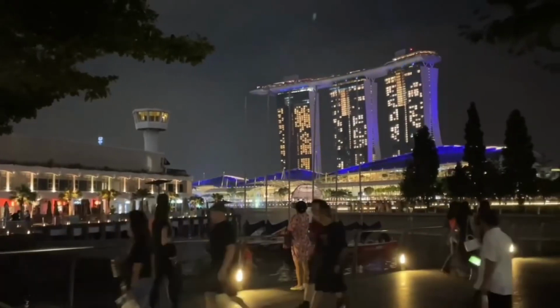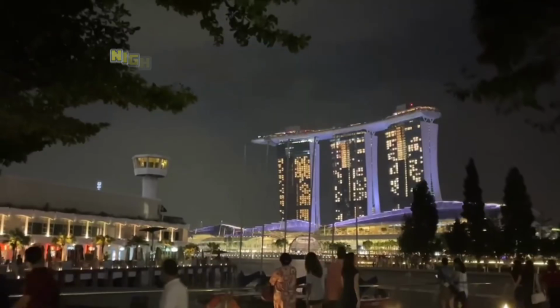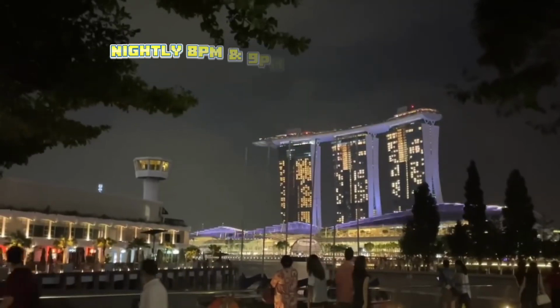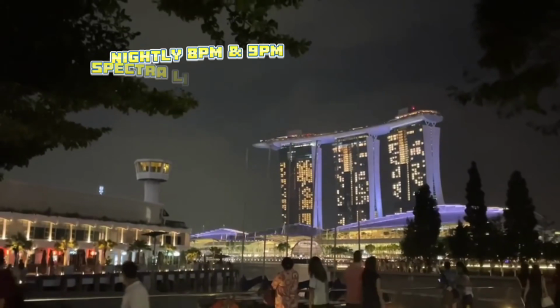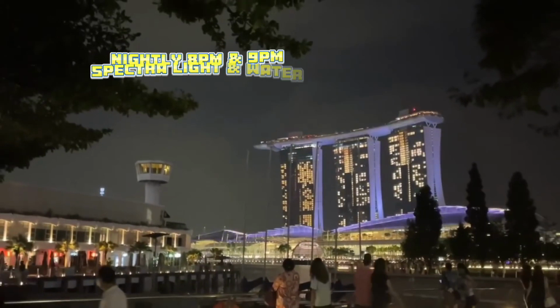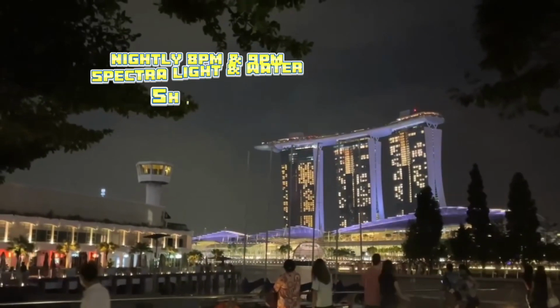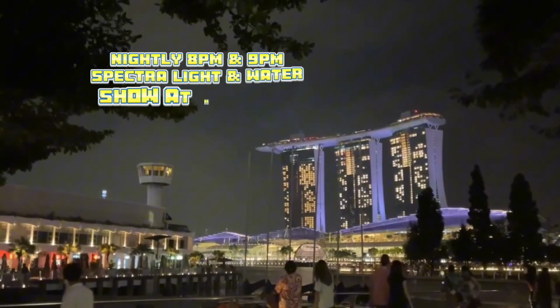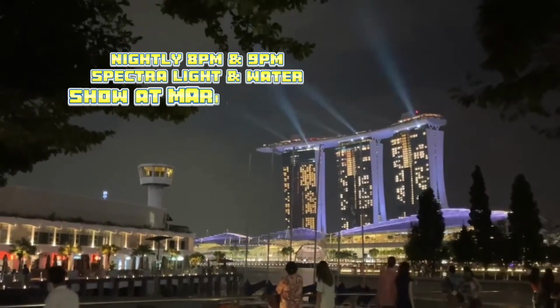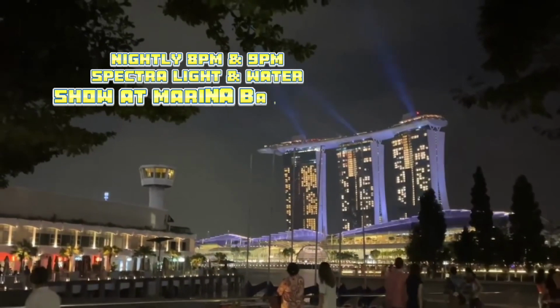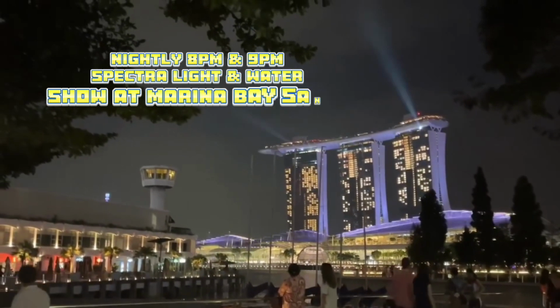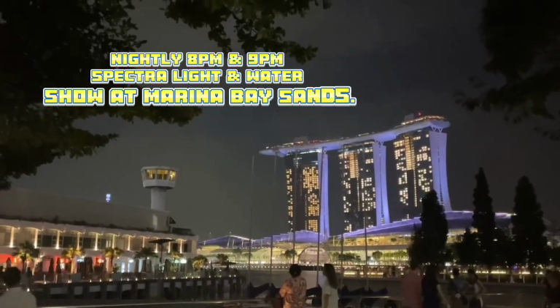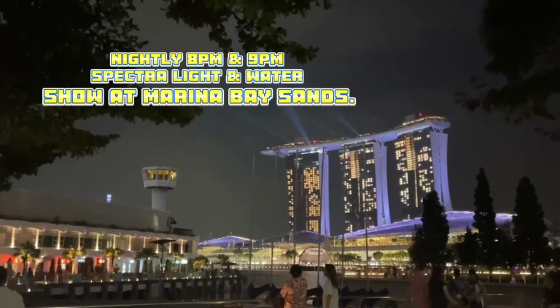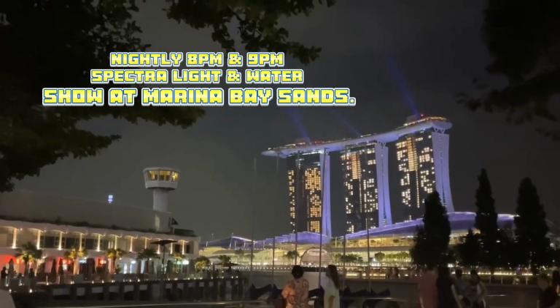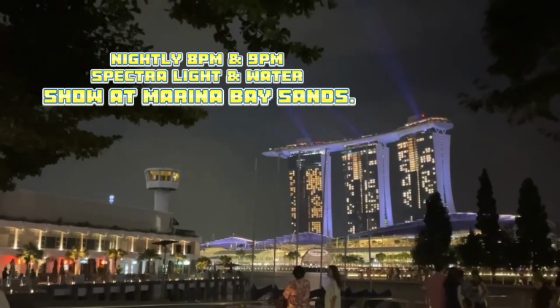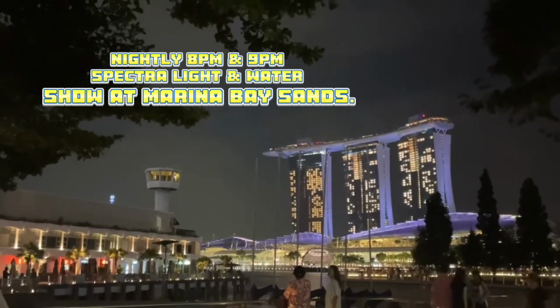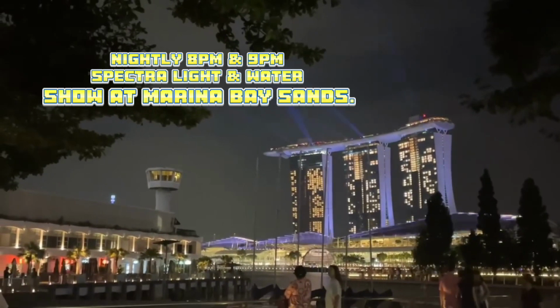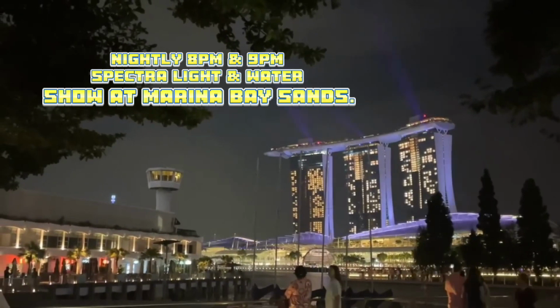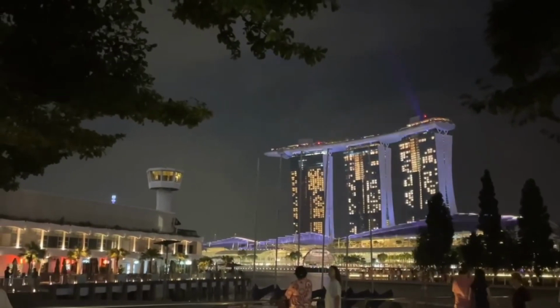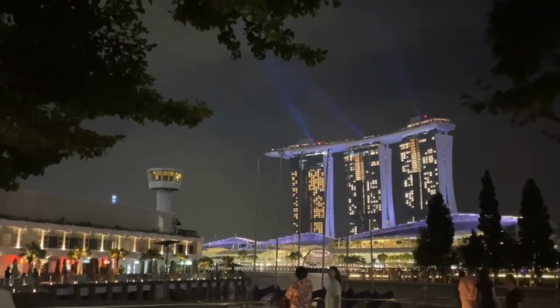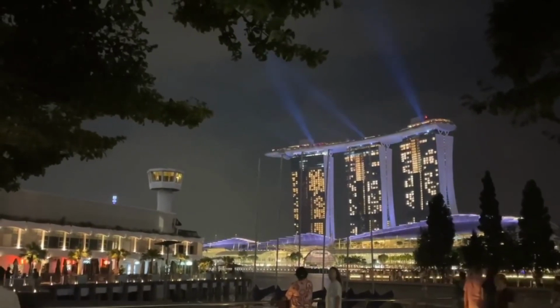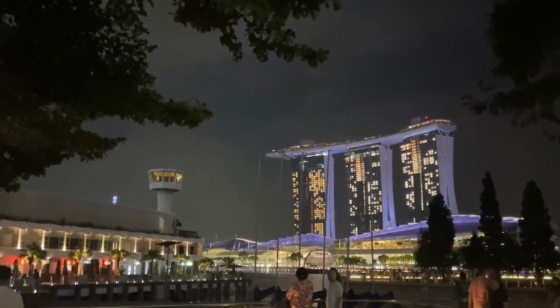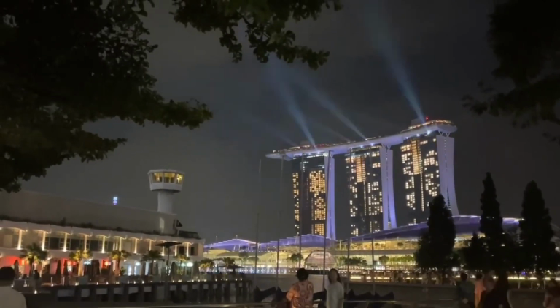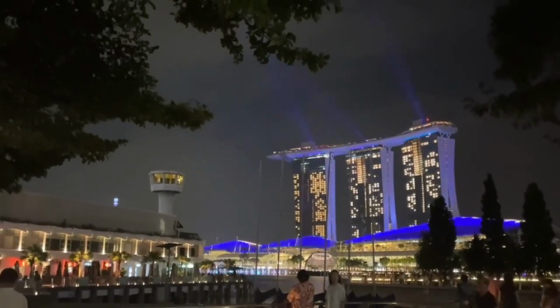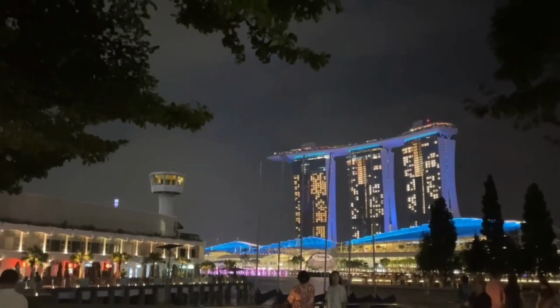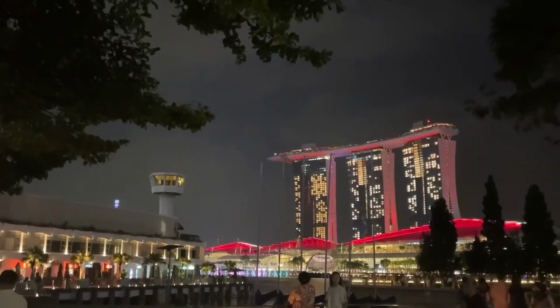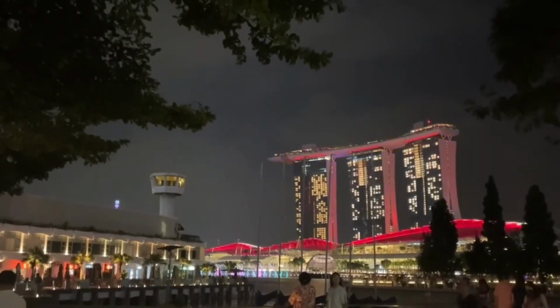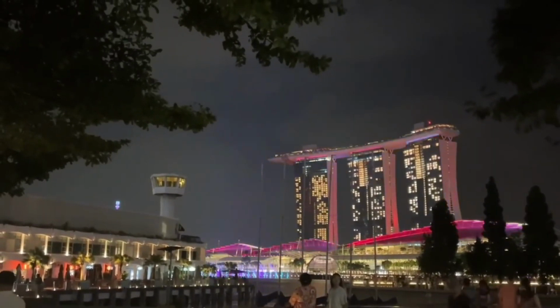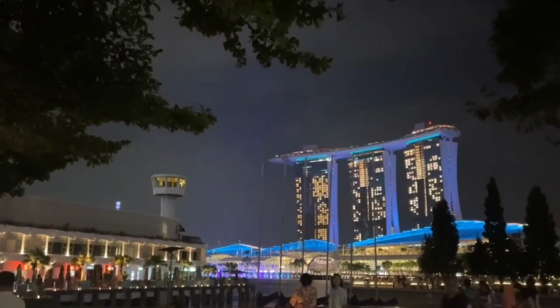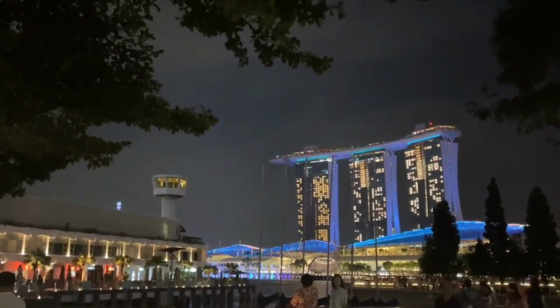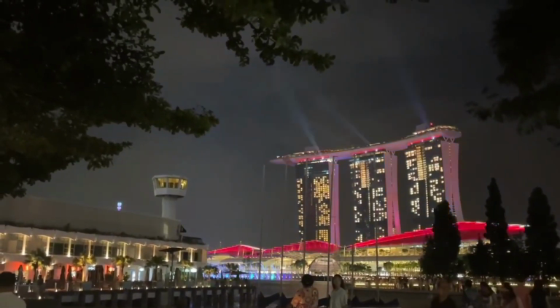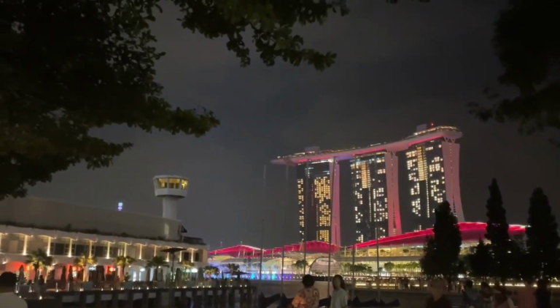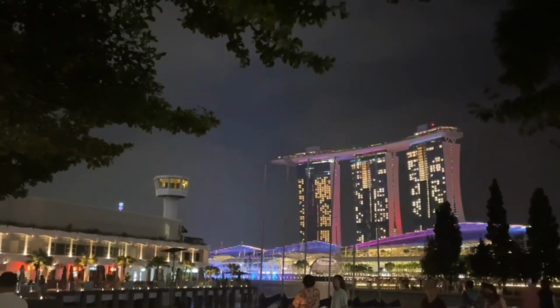Every night at 8 and 9 pm, Marina Bay Sands puts on a spectacular light show.